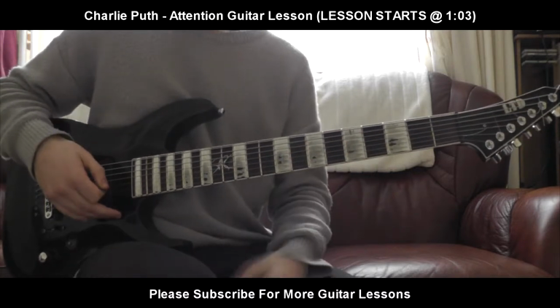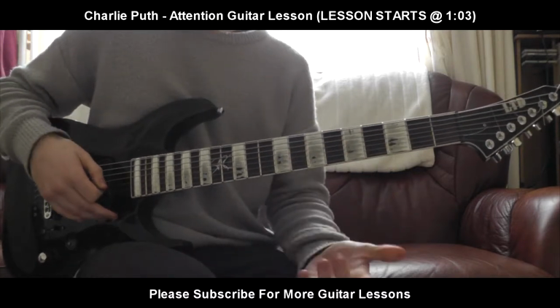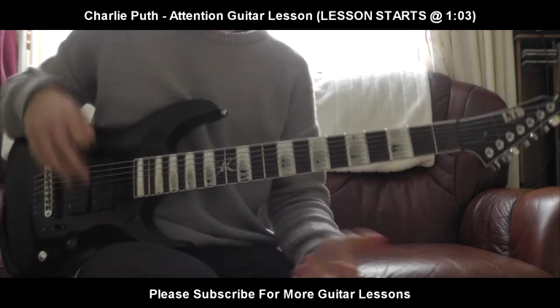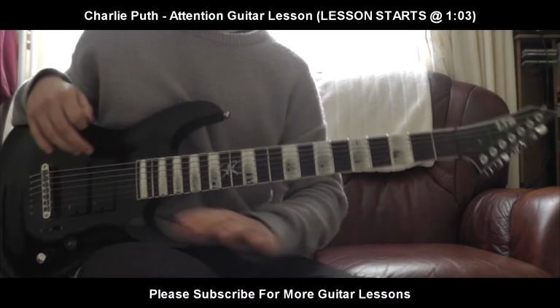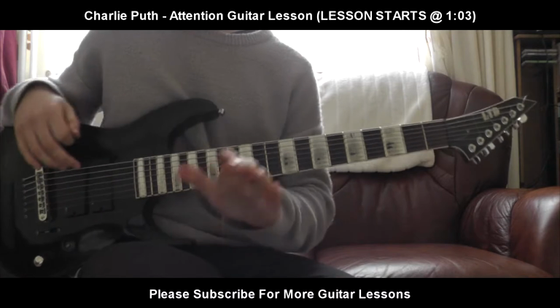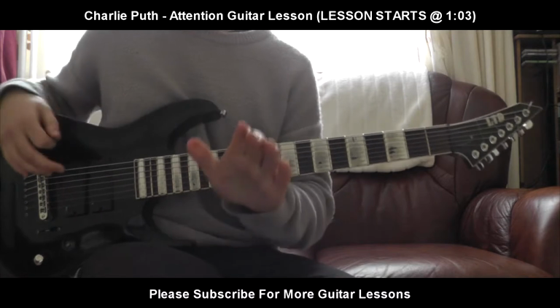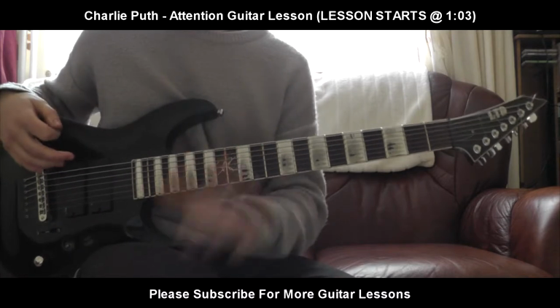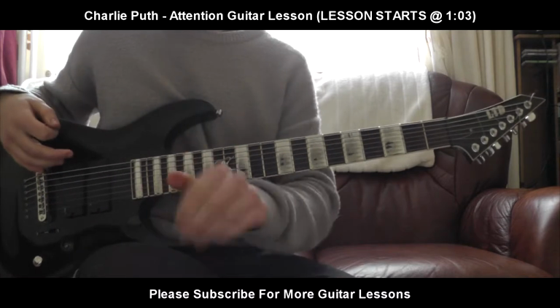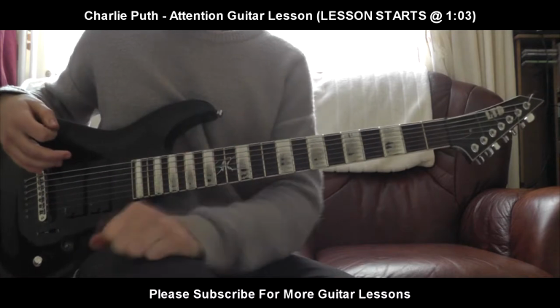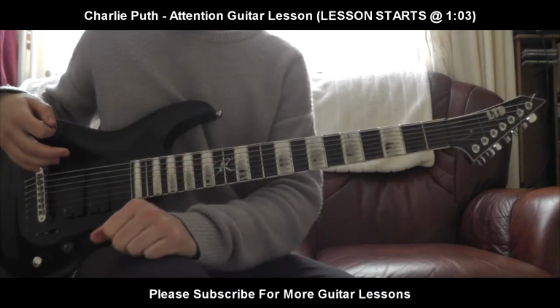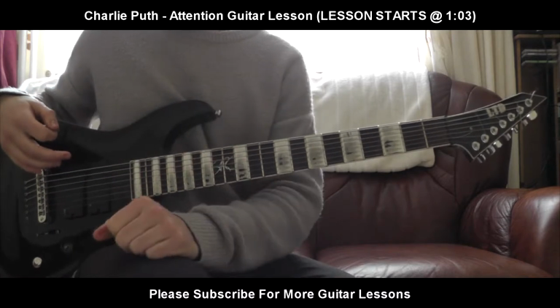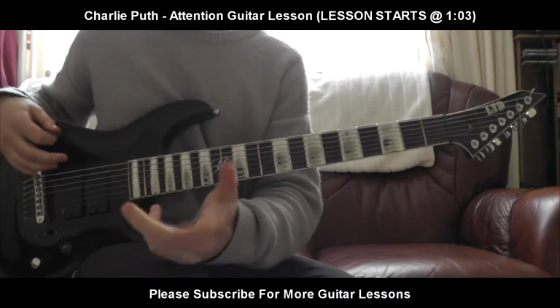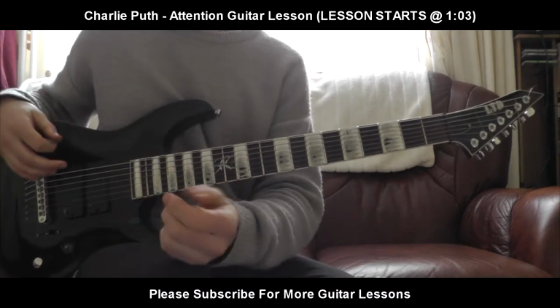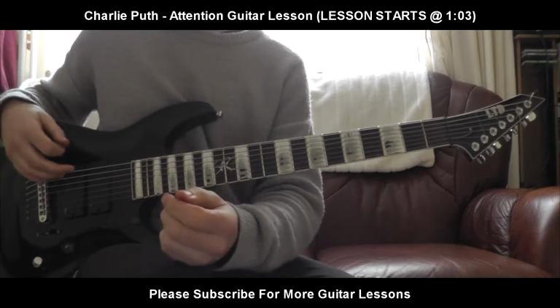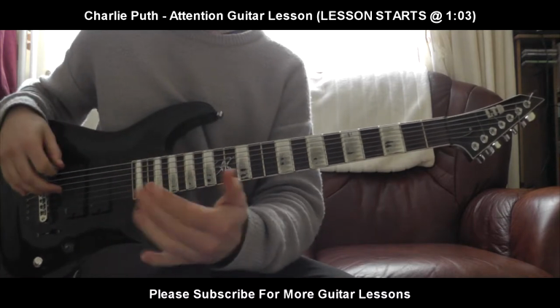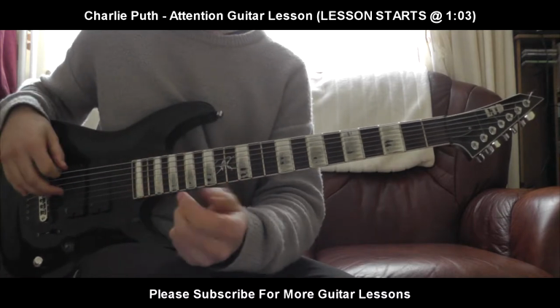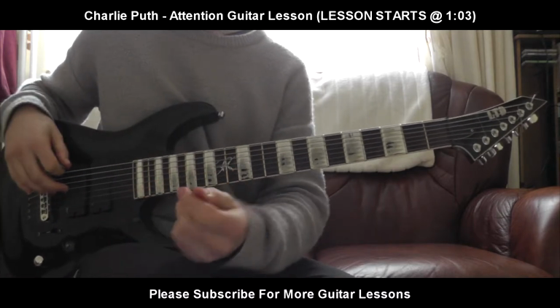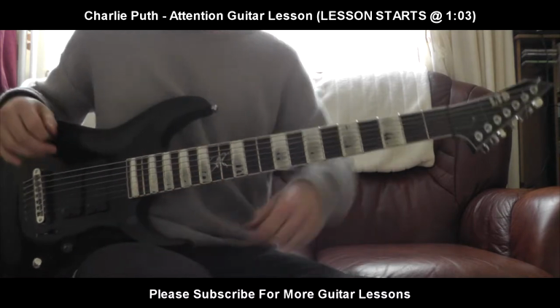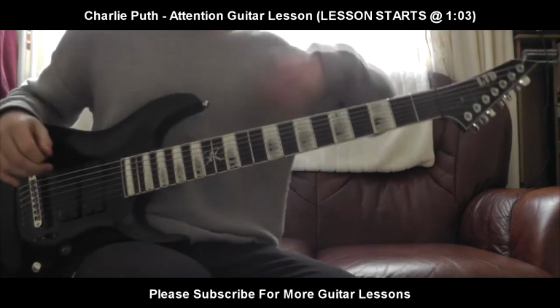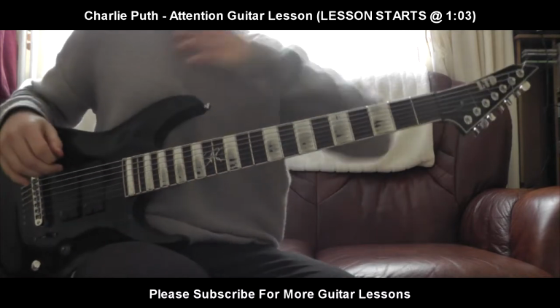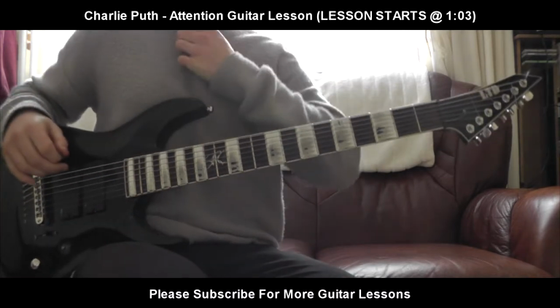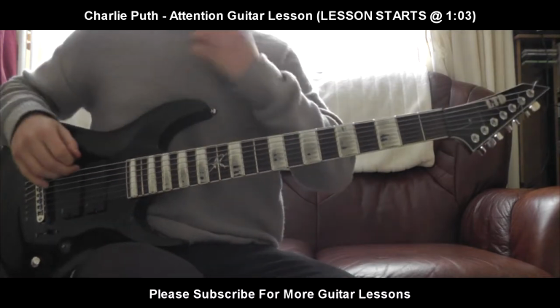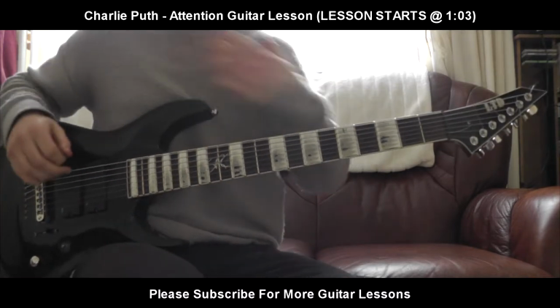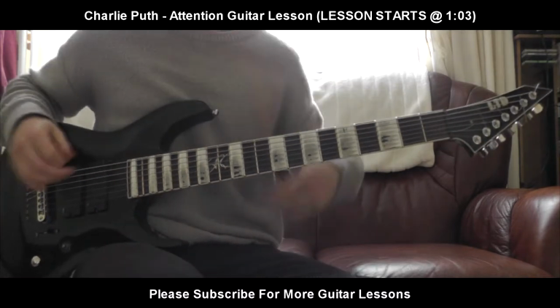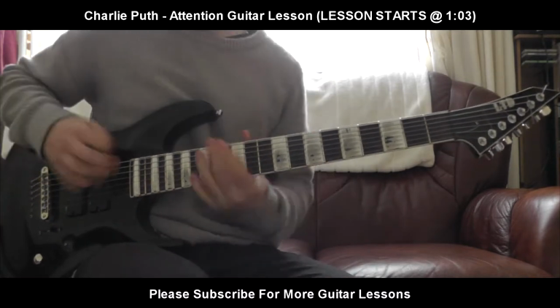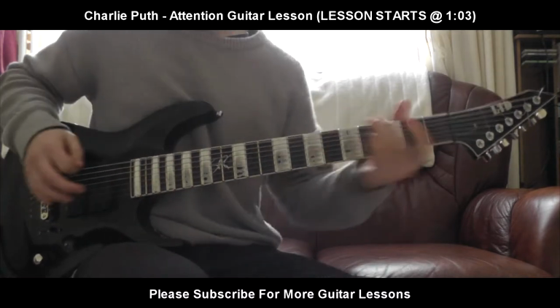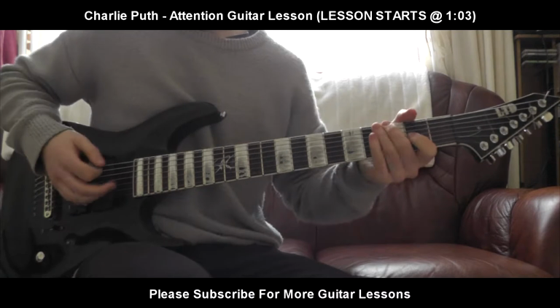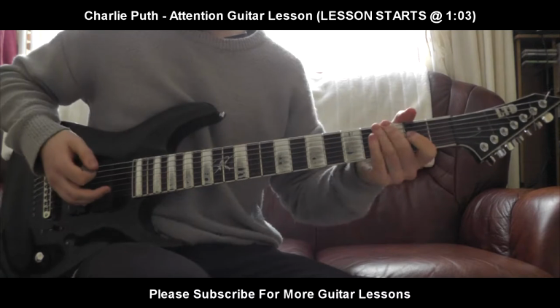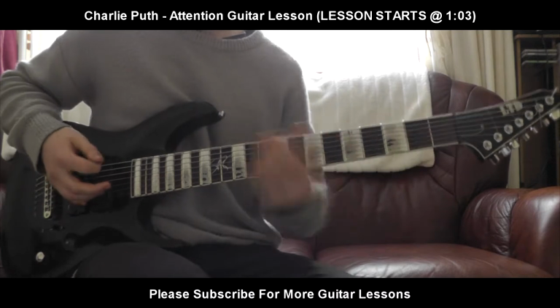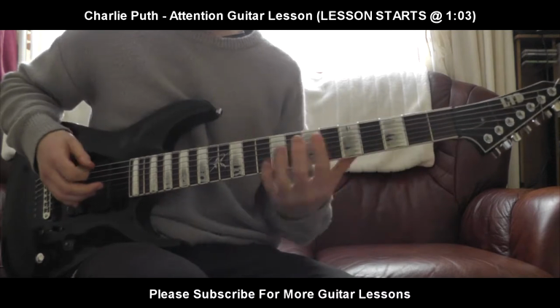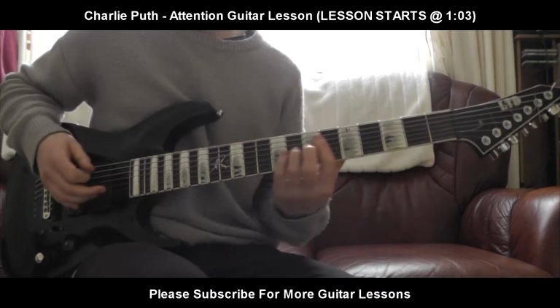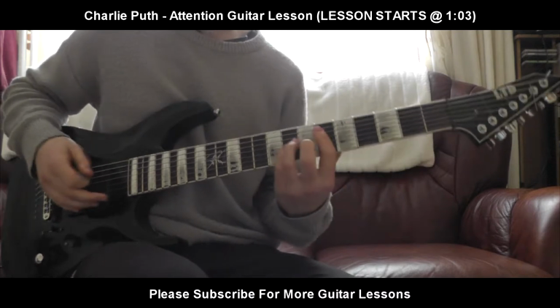So that is basically the main riff. Let's get straight into it — I'm not going to waste any time talking about it, because it's a very nice riff.